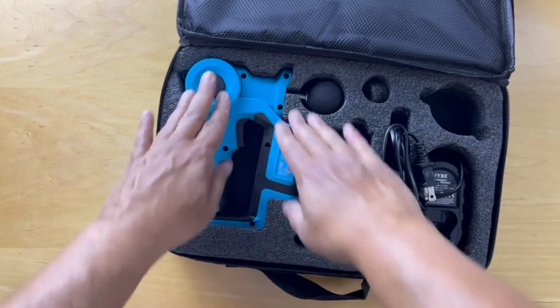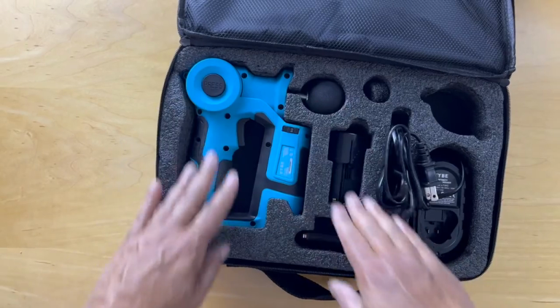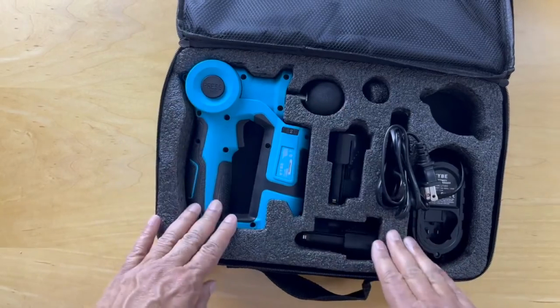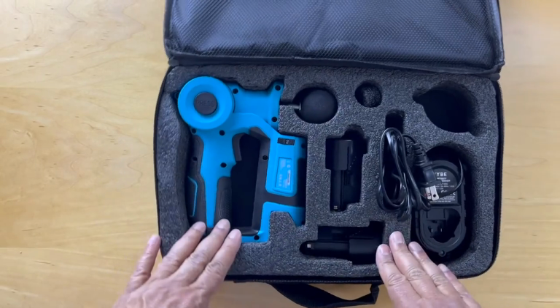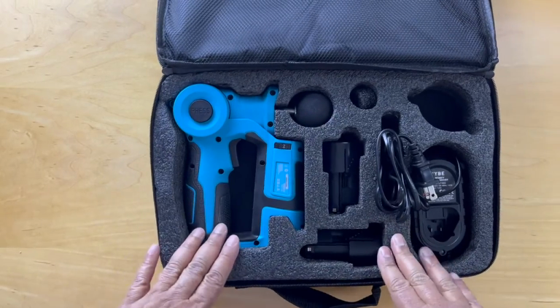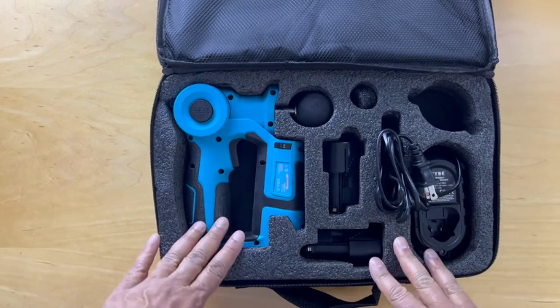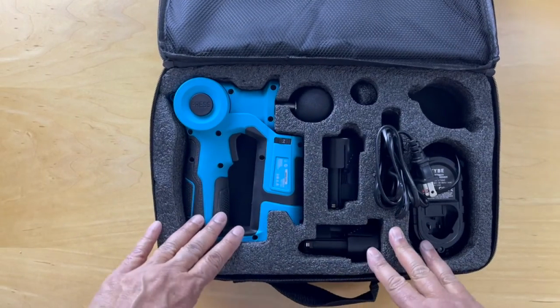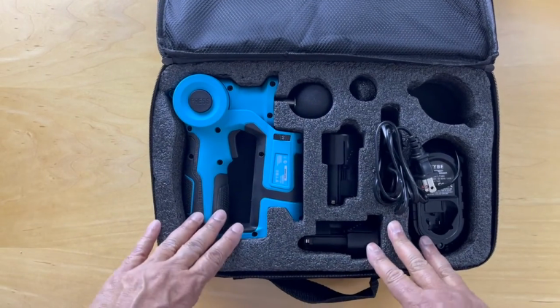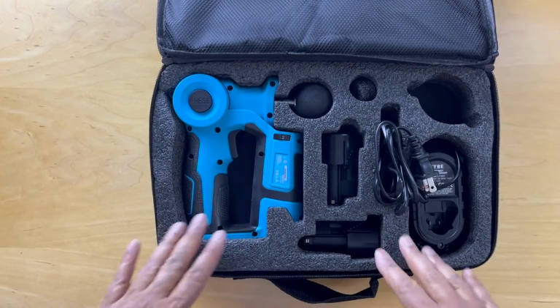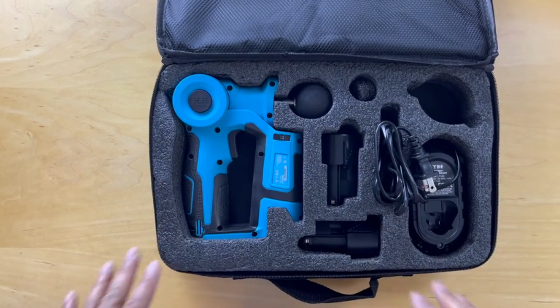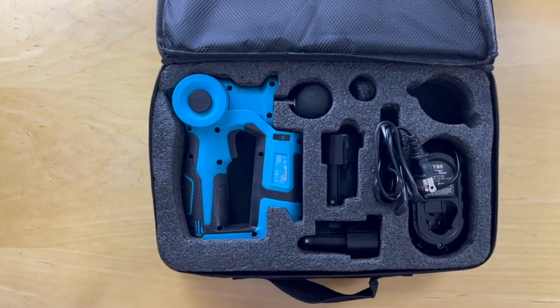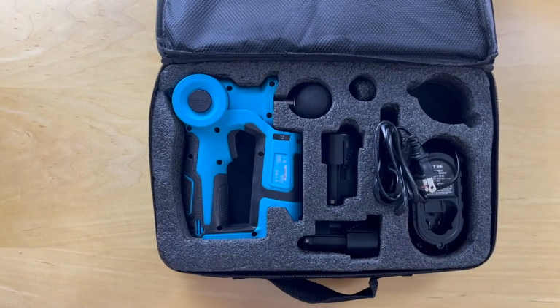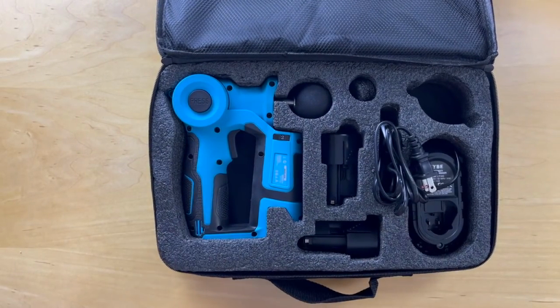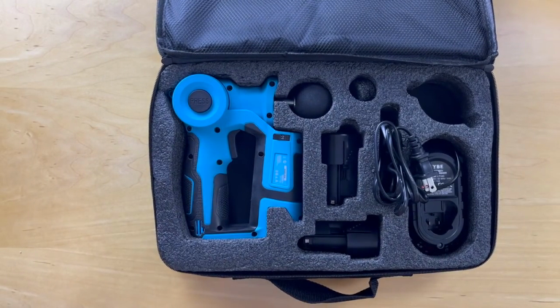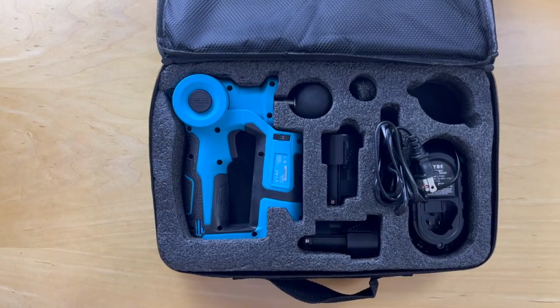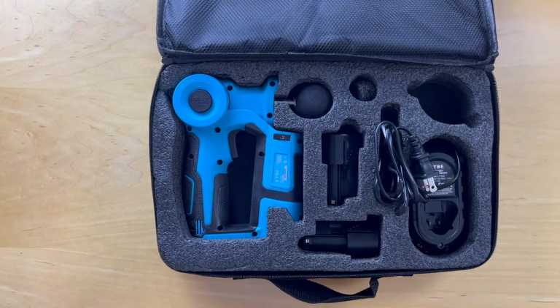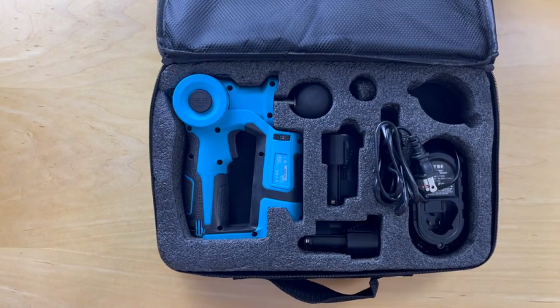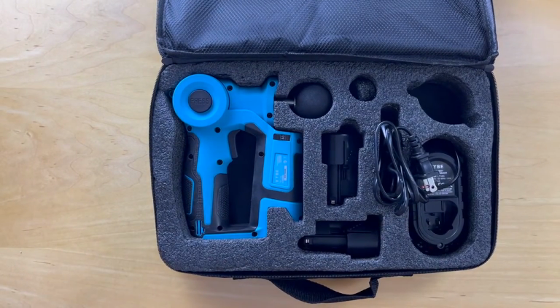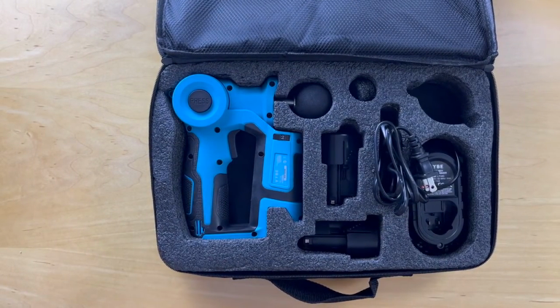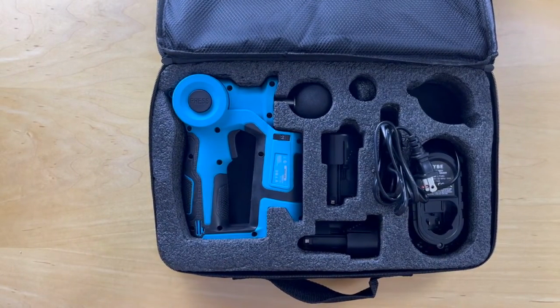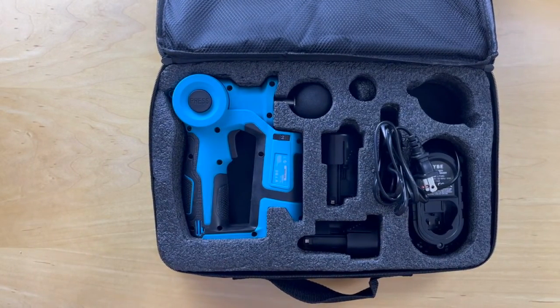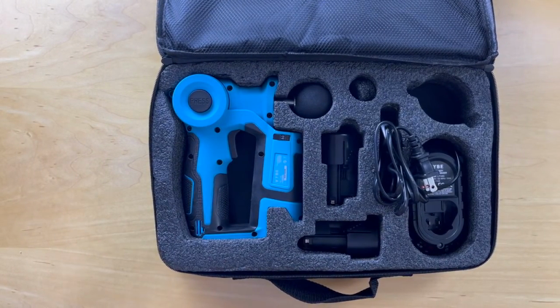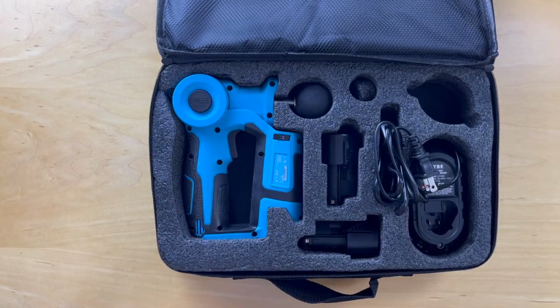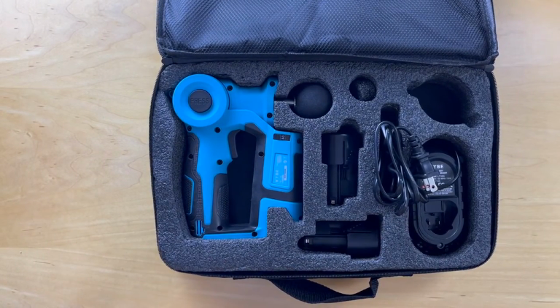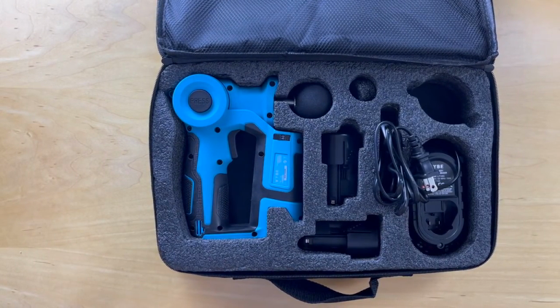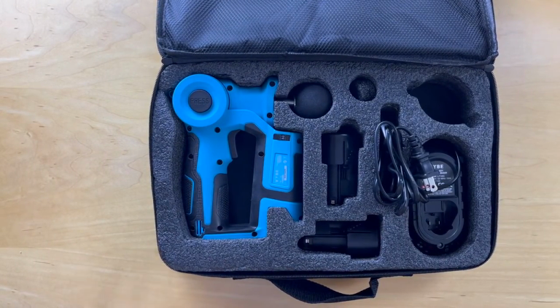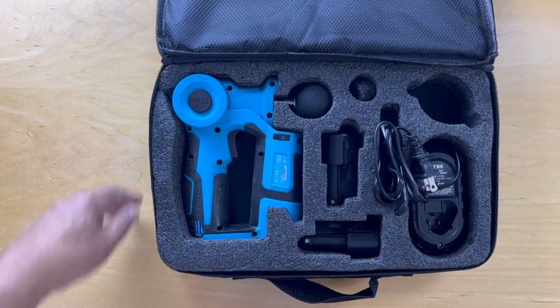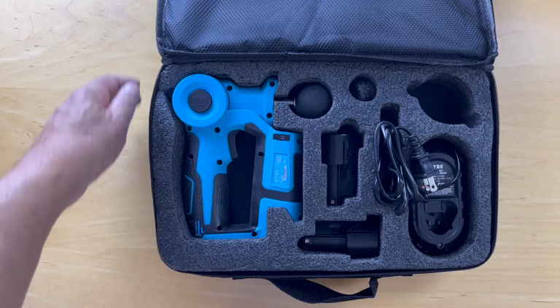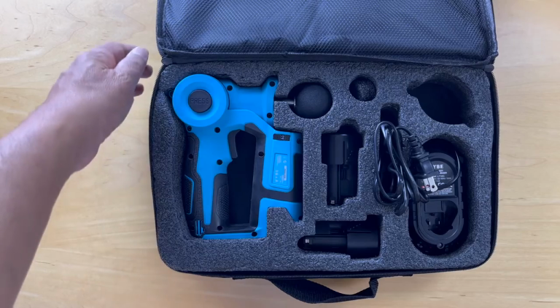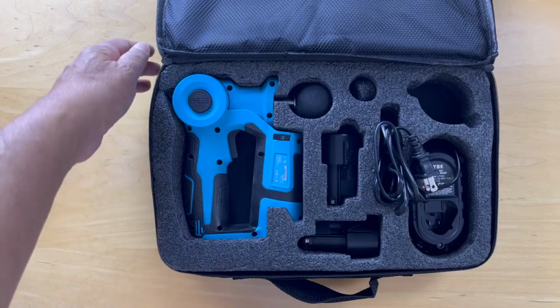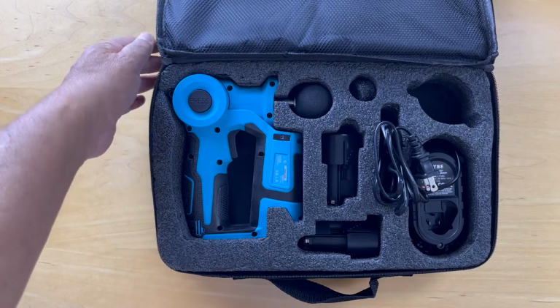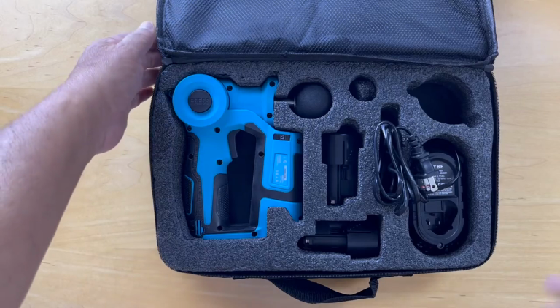I hope that helps you as you make a choice about which massager to buy. Thanks for watching.